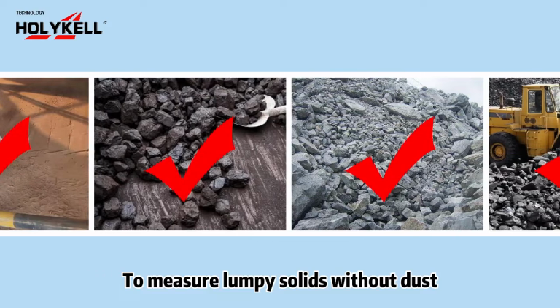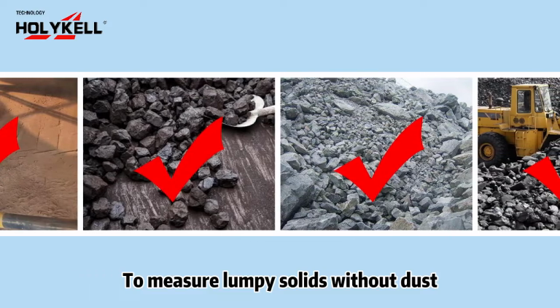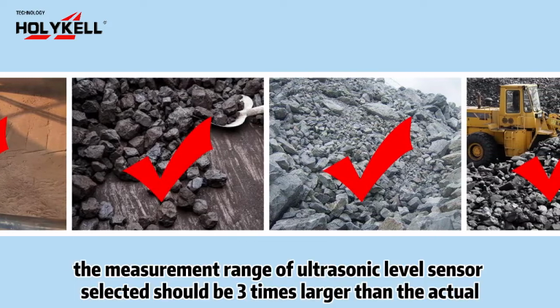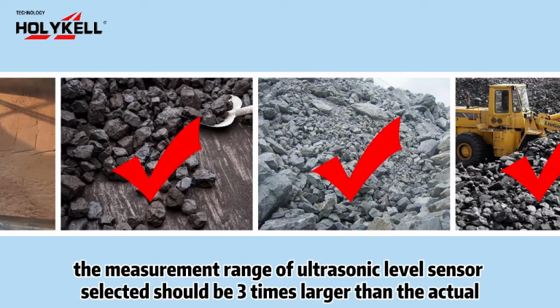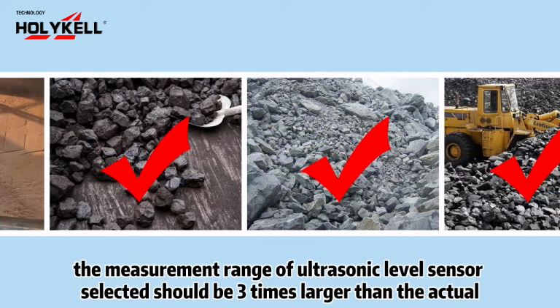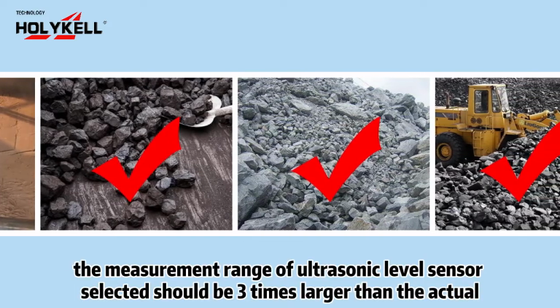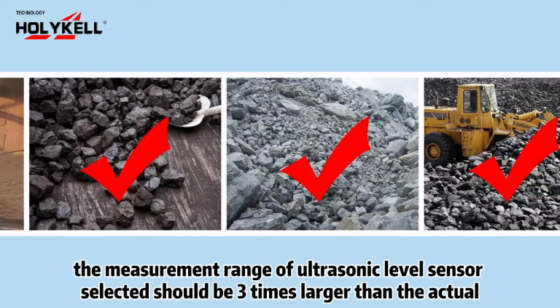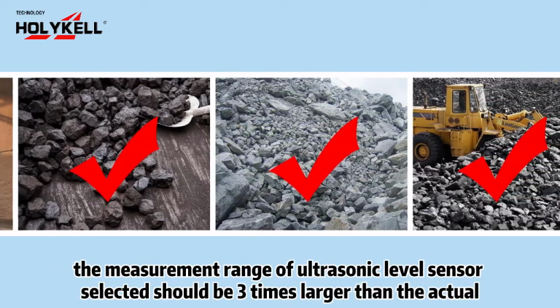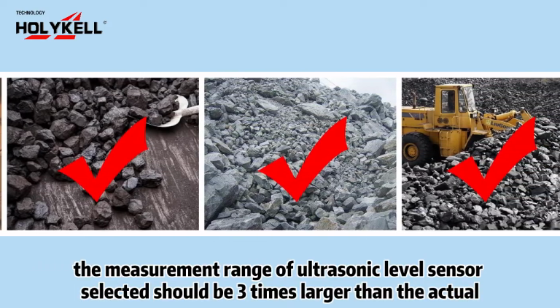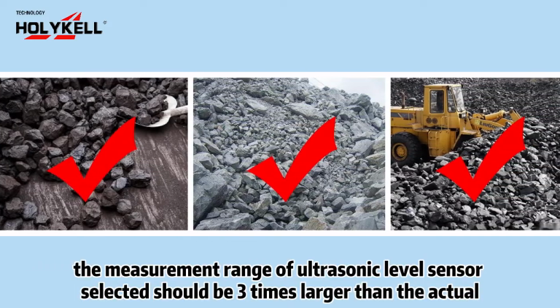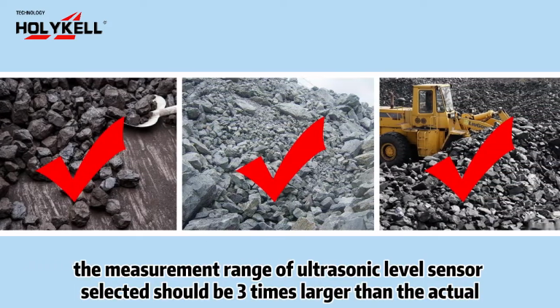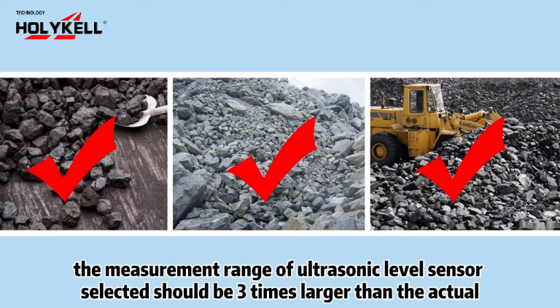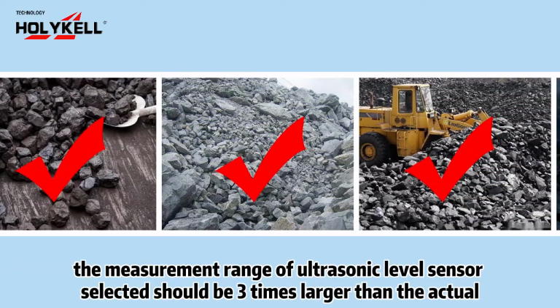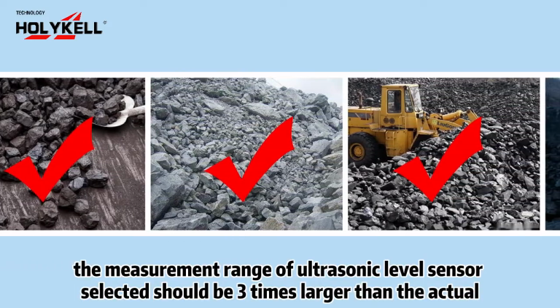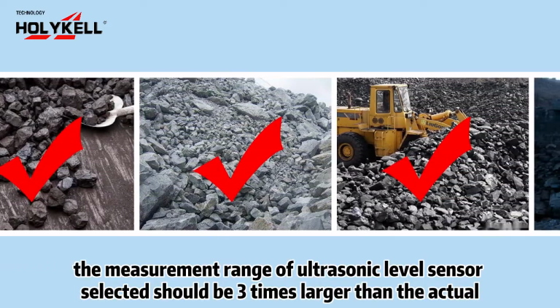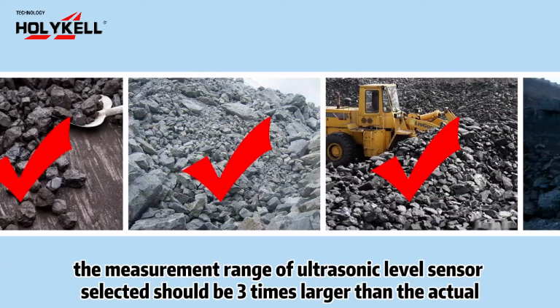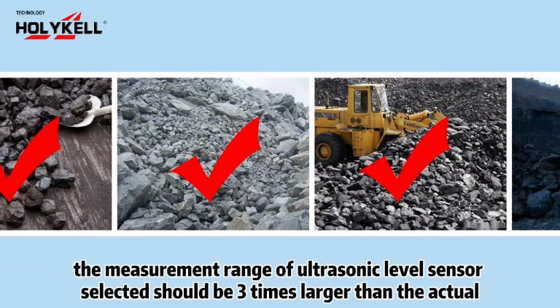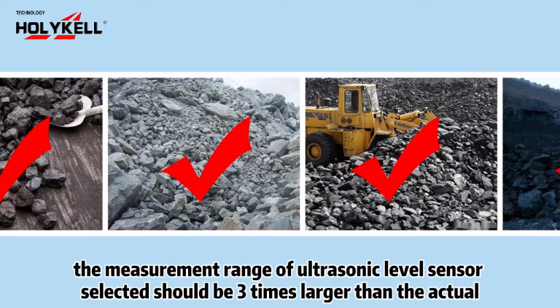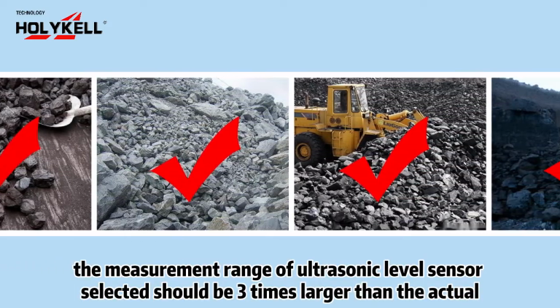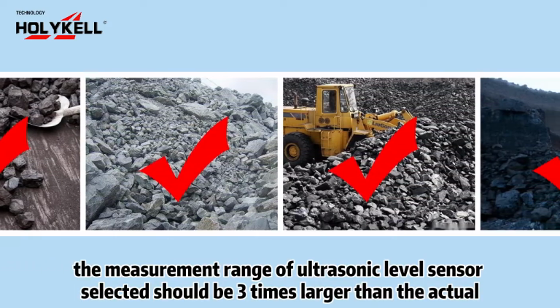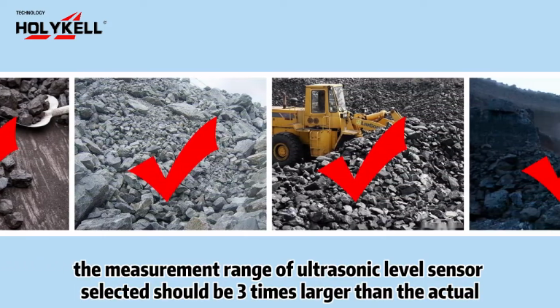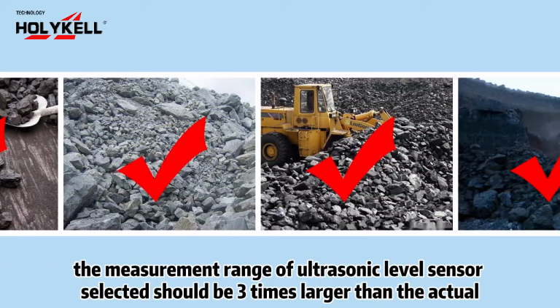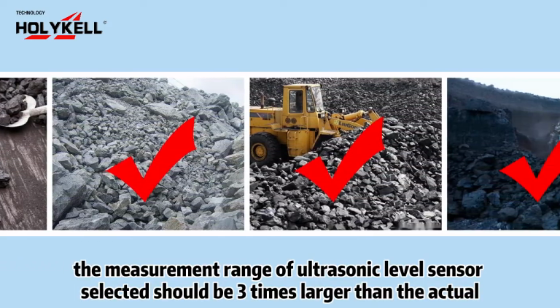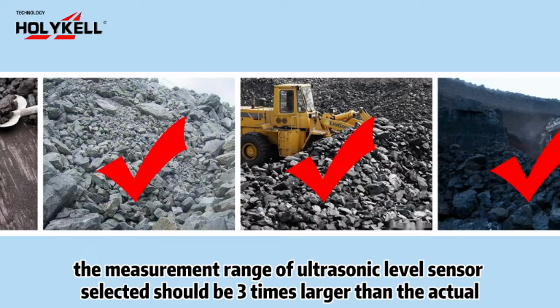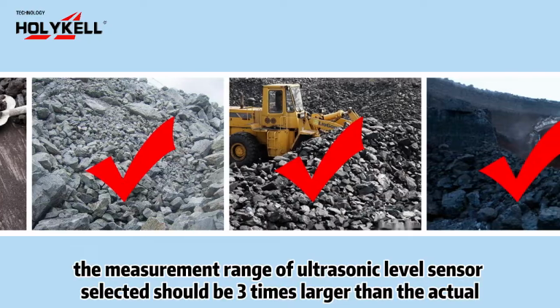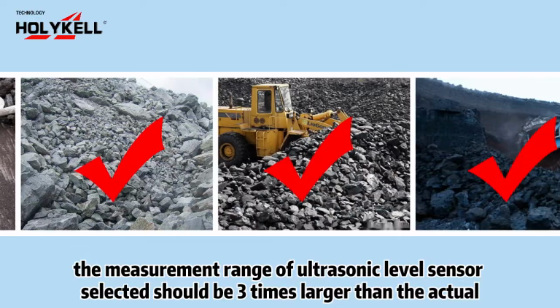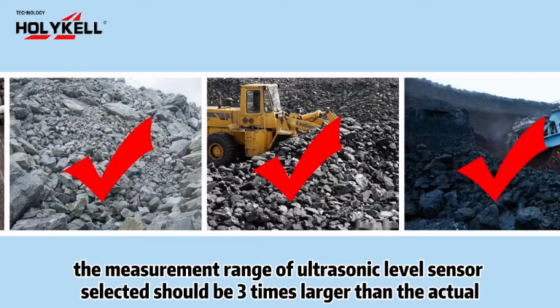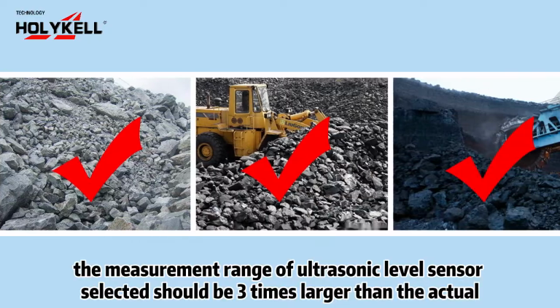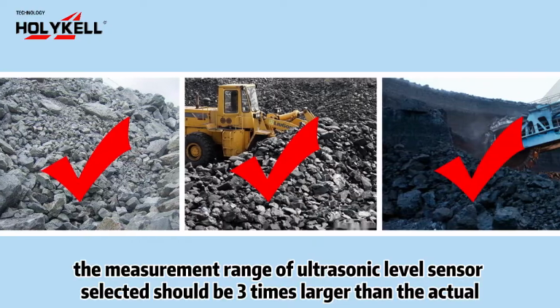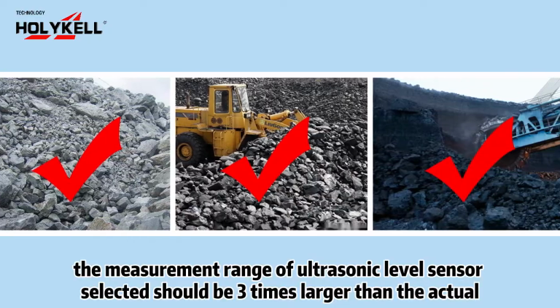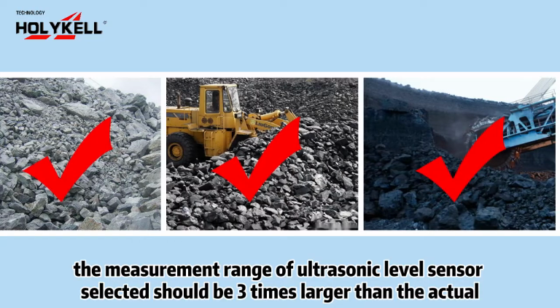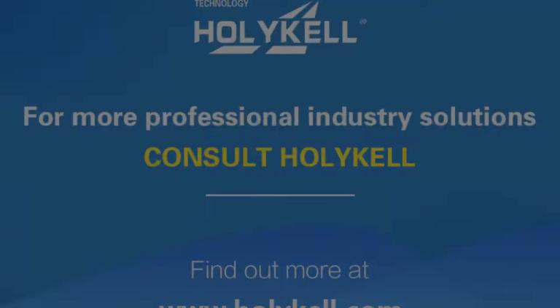Number three: lumpy solids. To measure lumpy solids without dust, the measurement range of the ultrasonic level sensor selected should also be three times larger than the actual measurement distance.